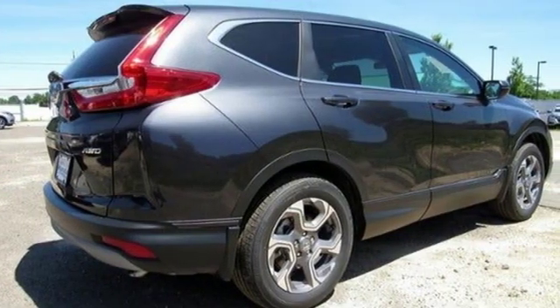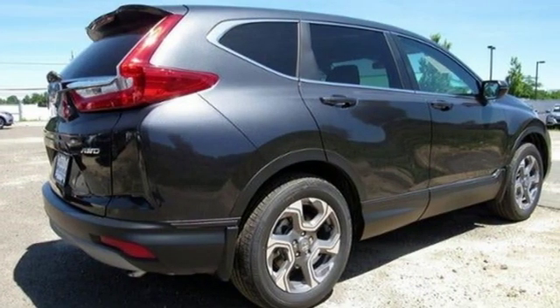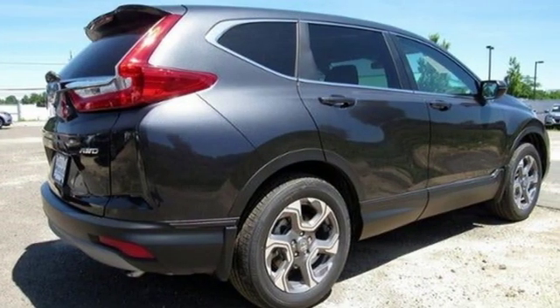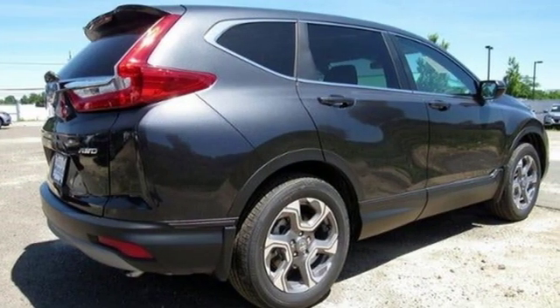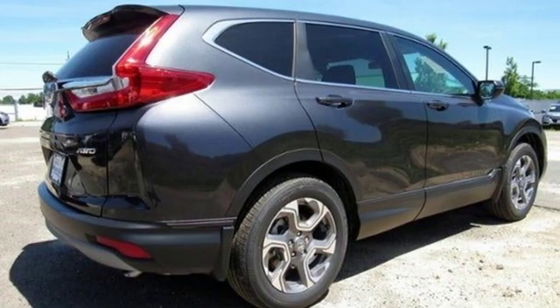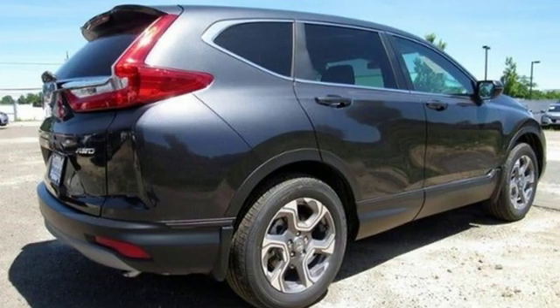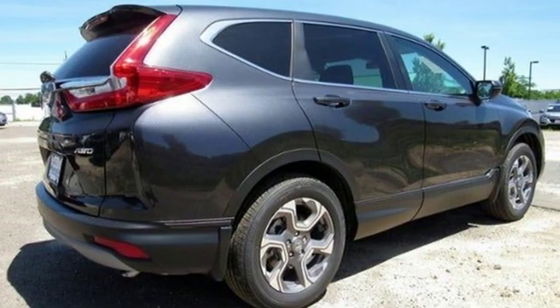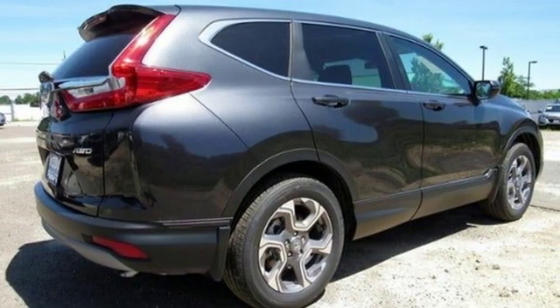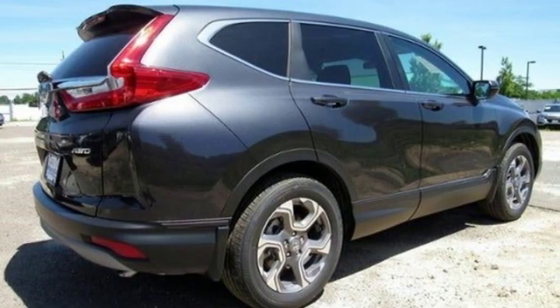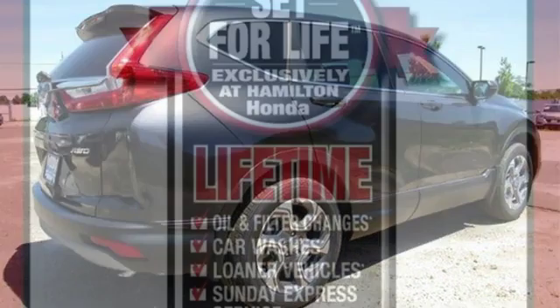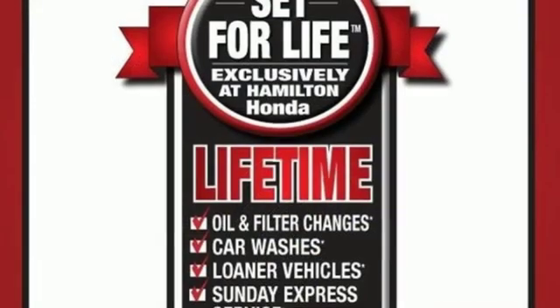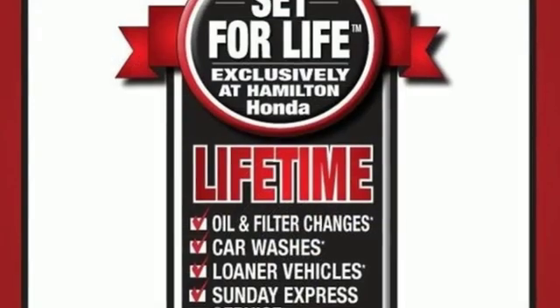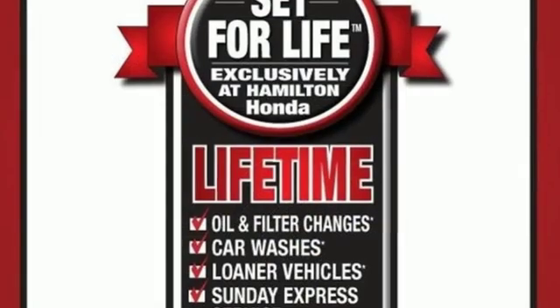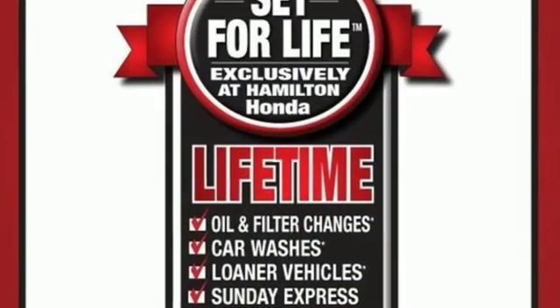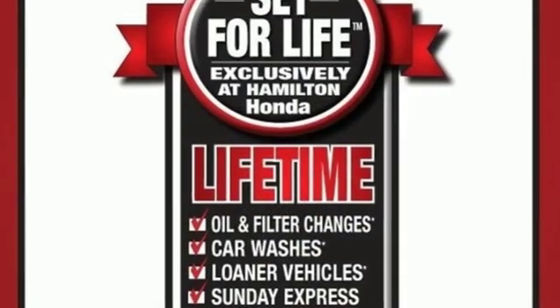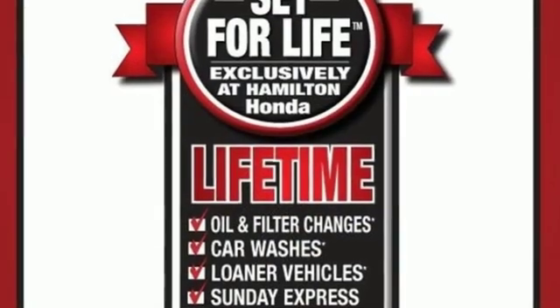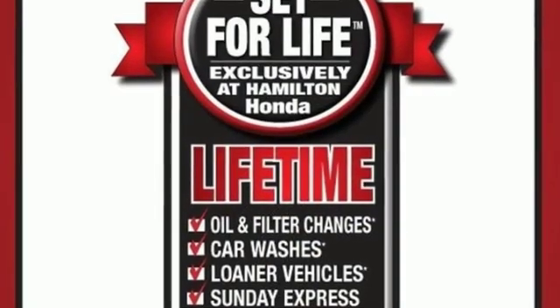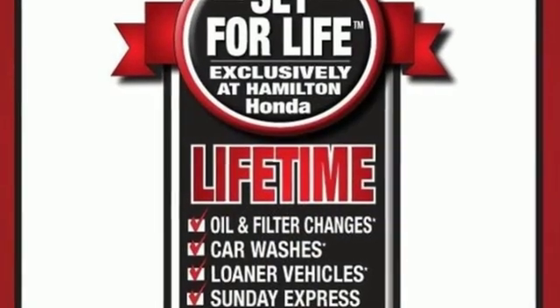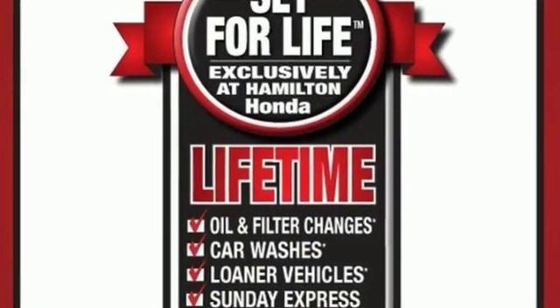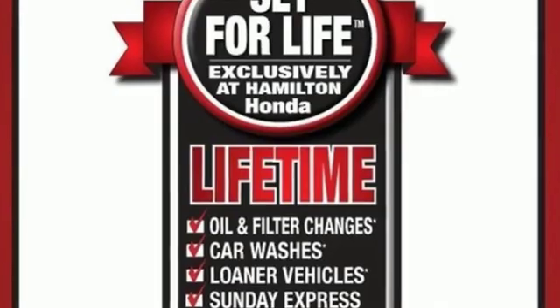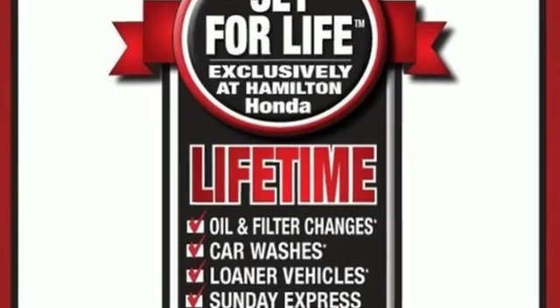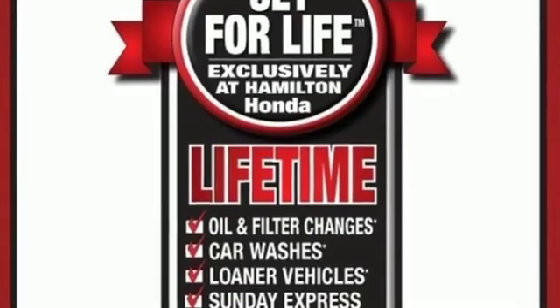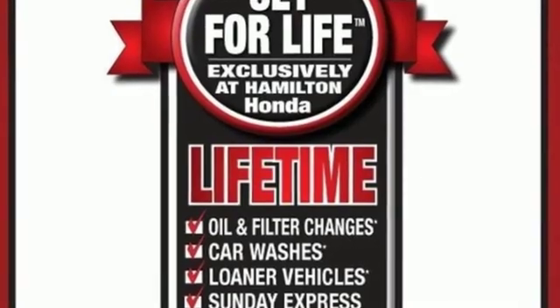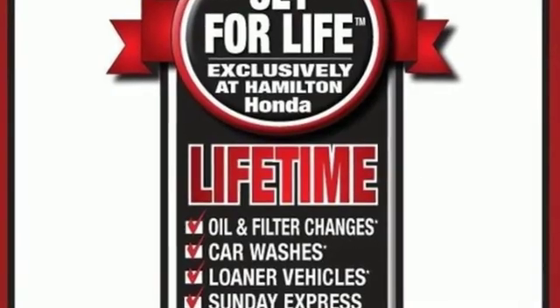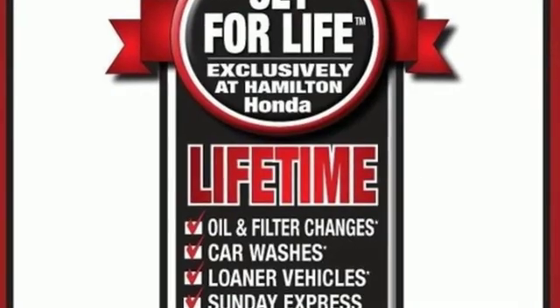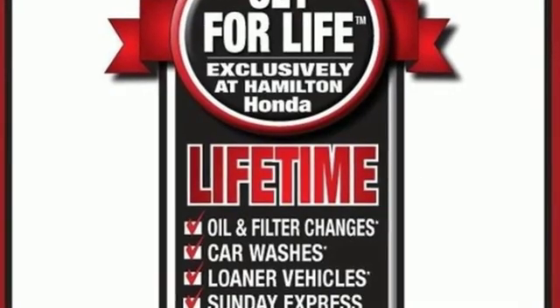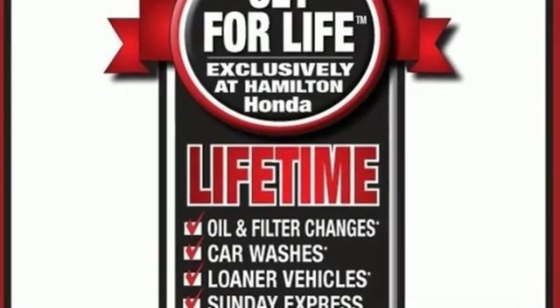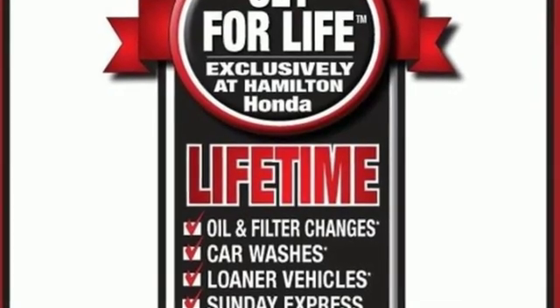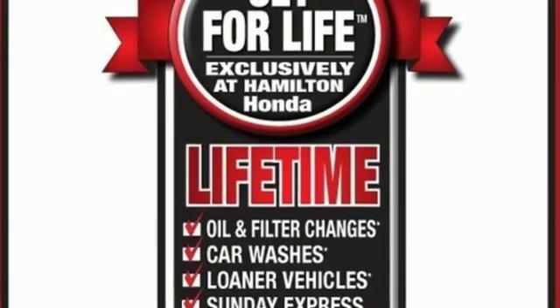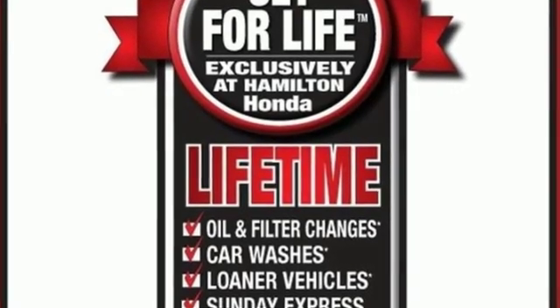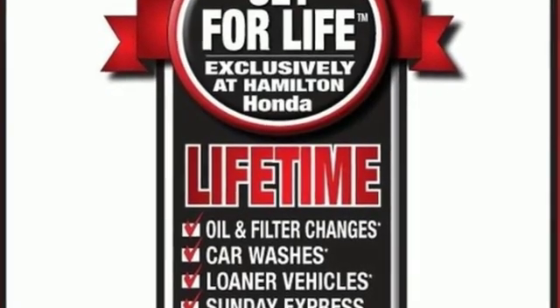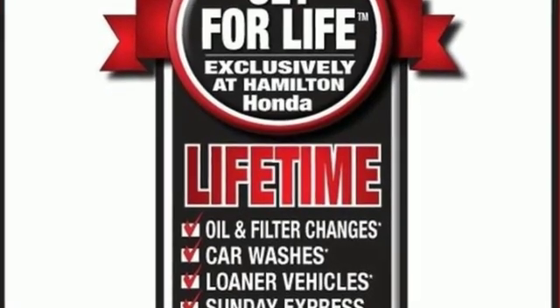Honda has a world-renowned reputation for reliability. Hurry in today and see it for yourself.